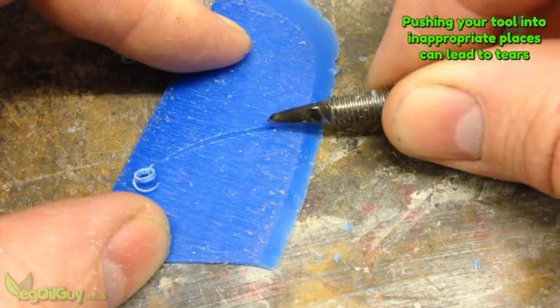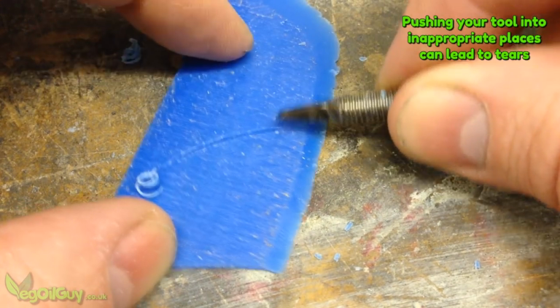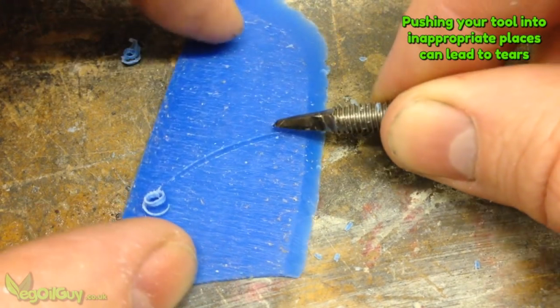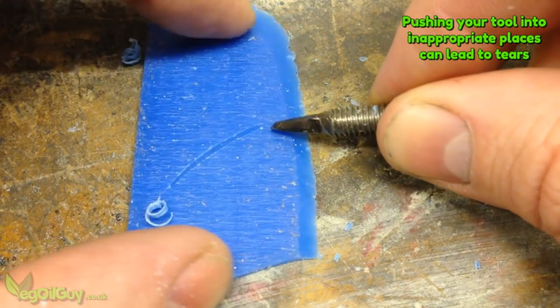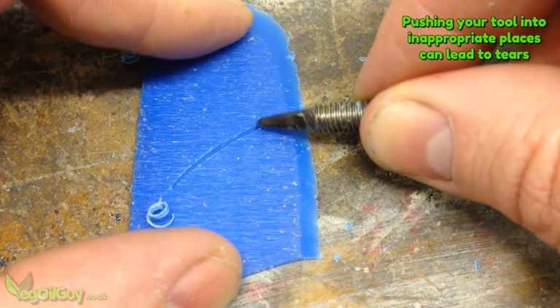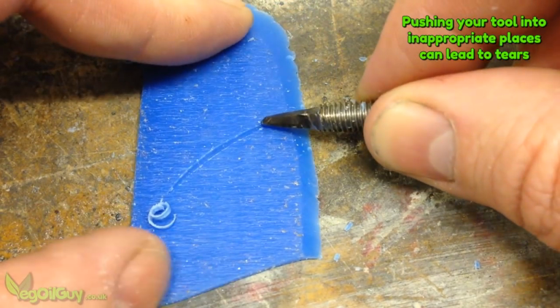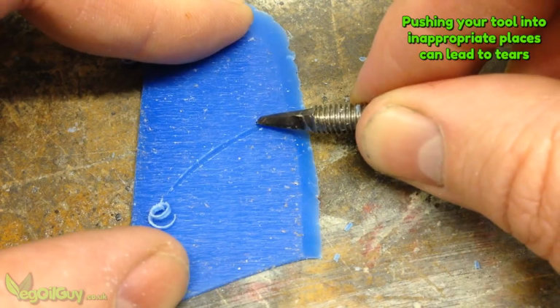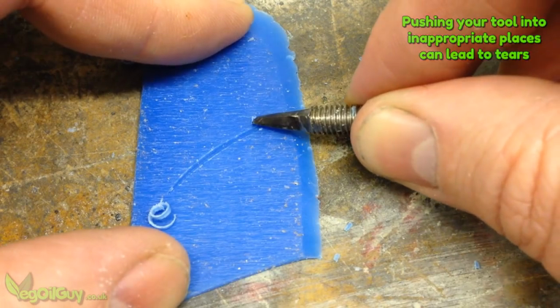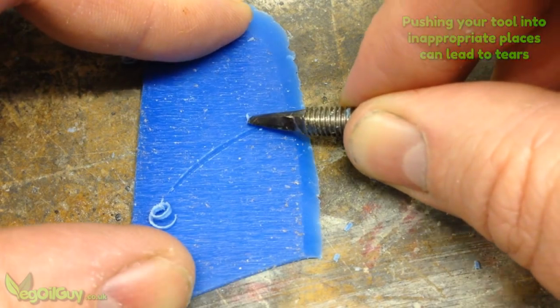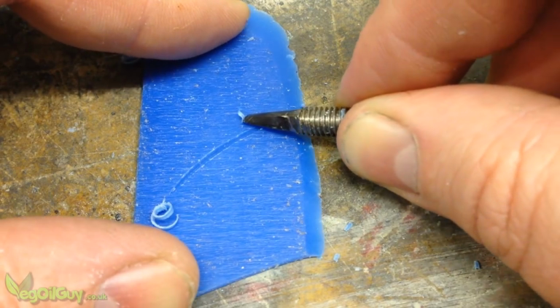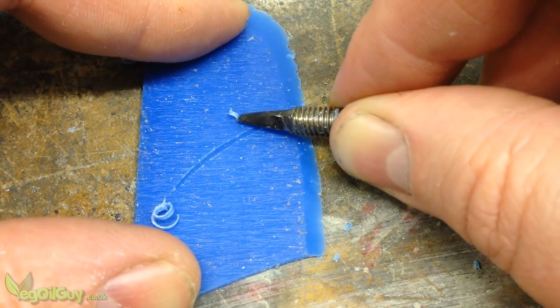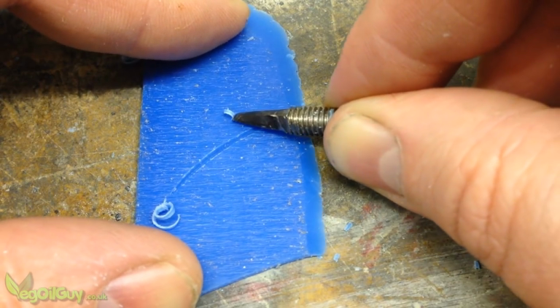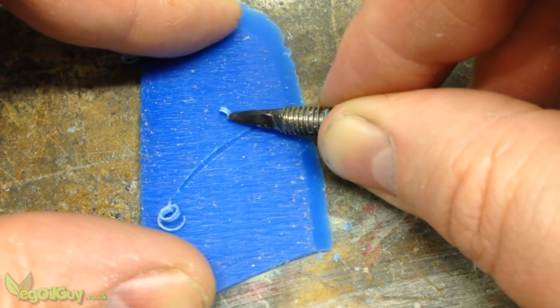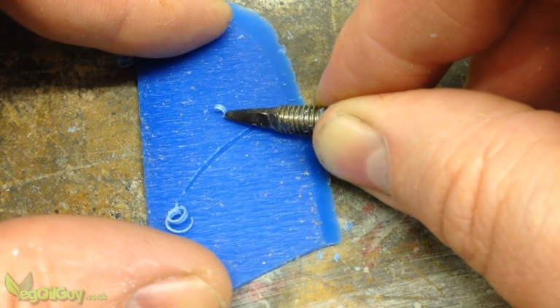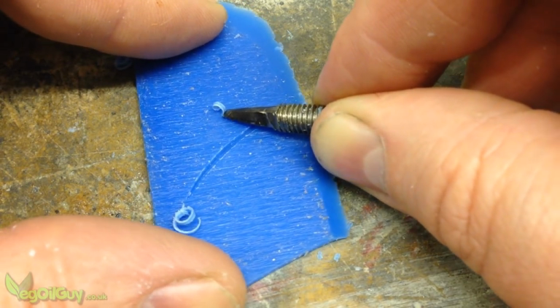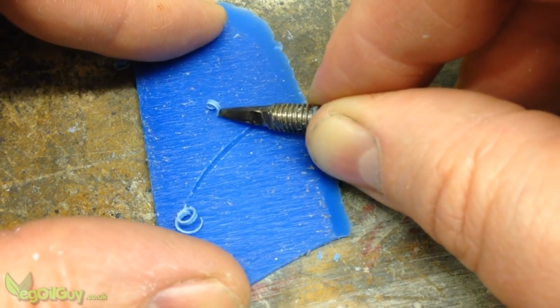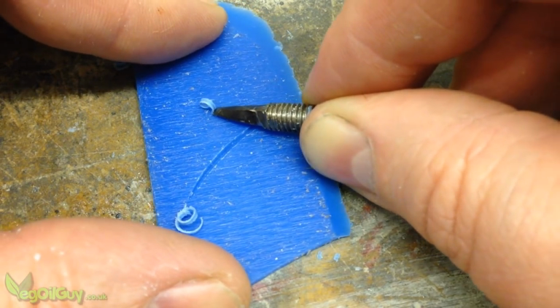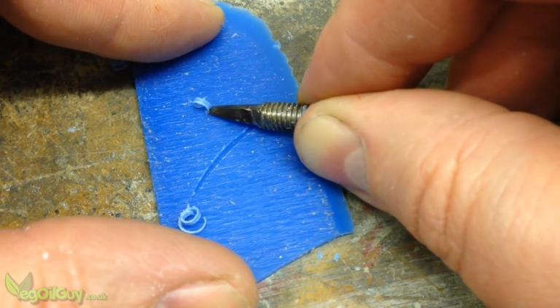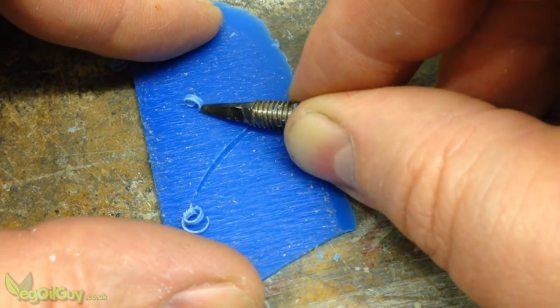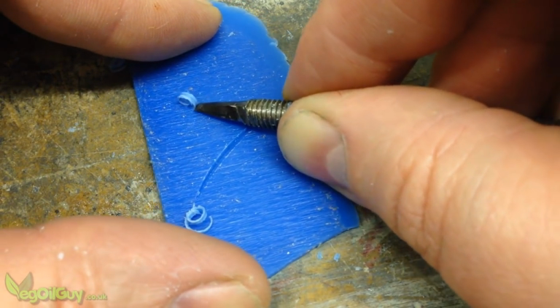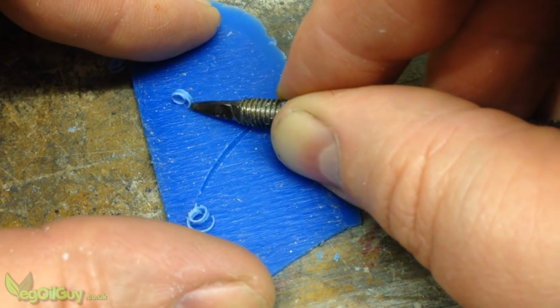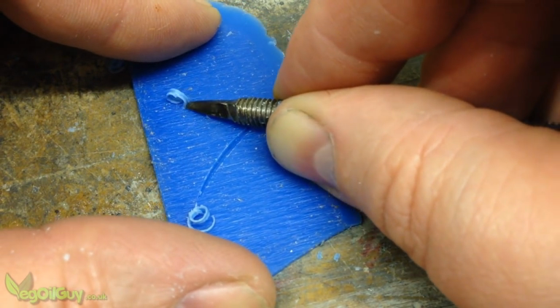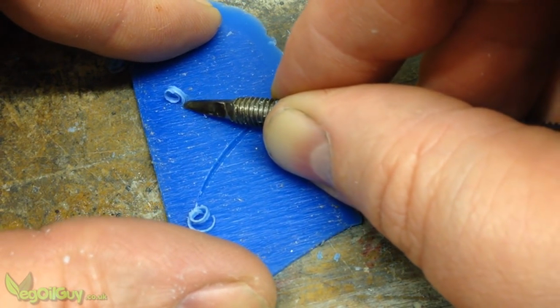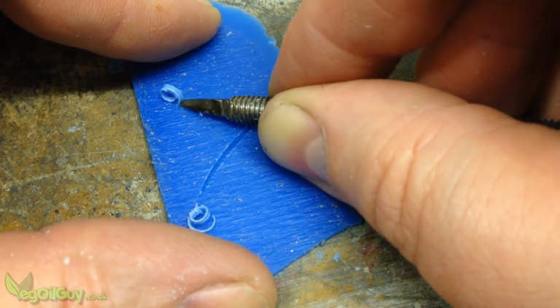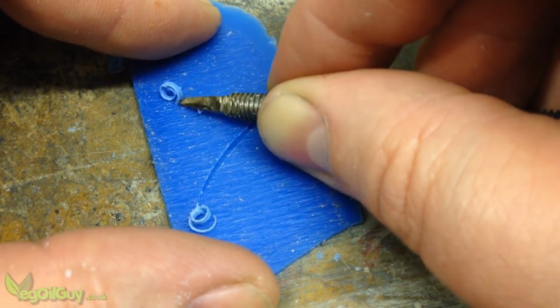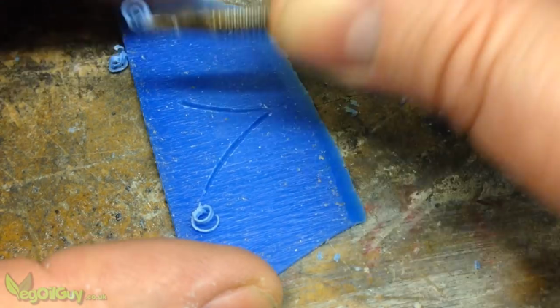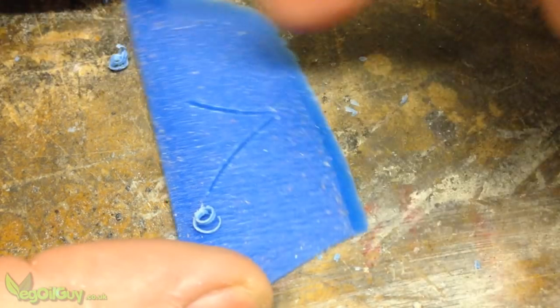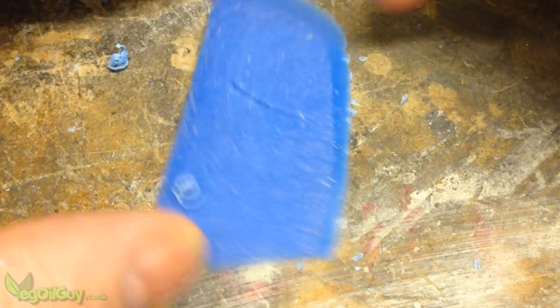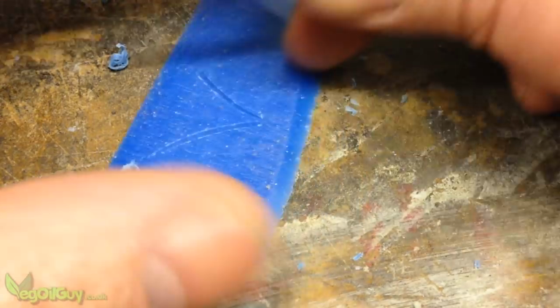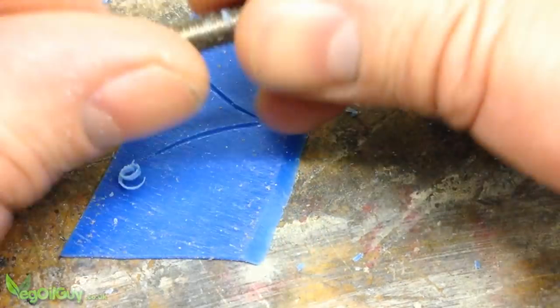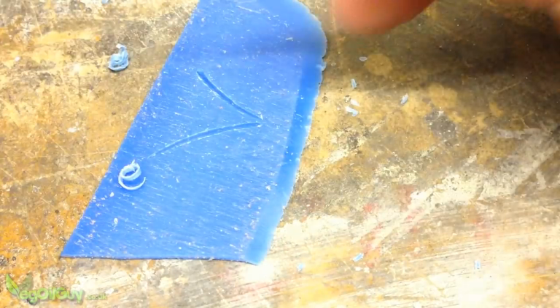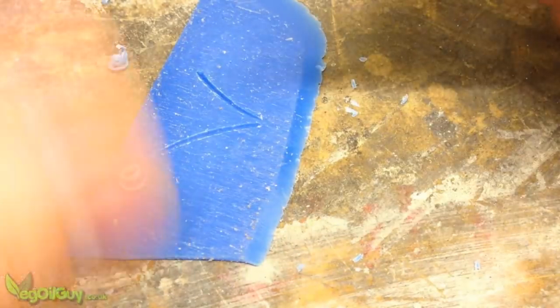From there it's just a matter of pushing the tool around the wax to draw out shapes. I did a fairly novice job of this, so I won't deny for a second that it takes a lot of practice and skill to do this well.